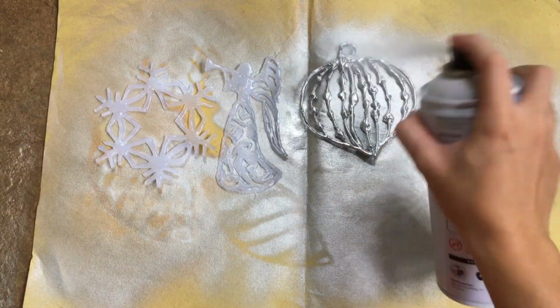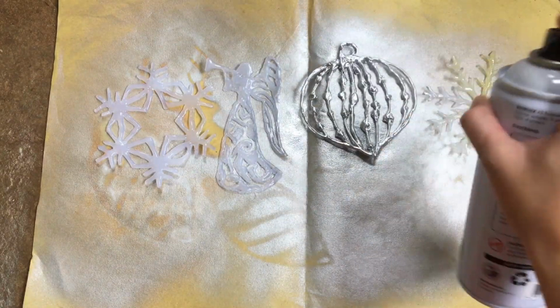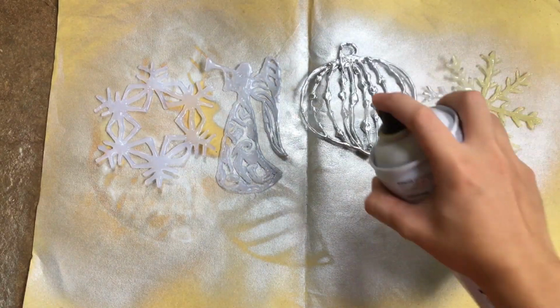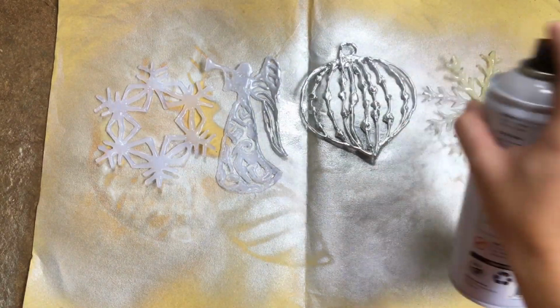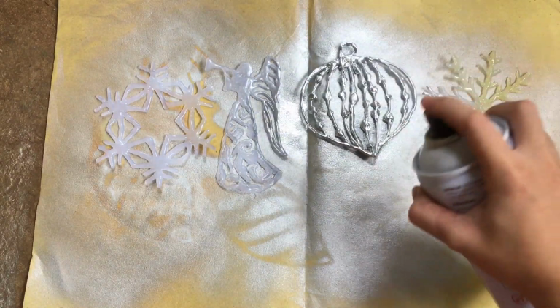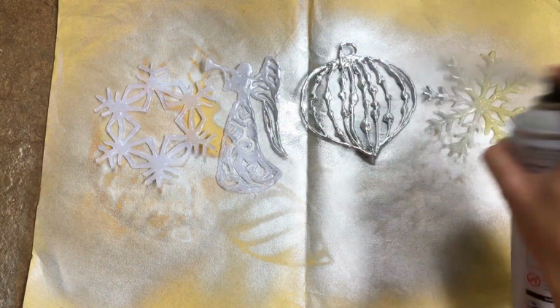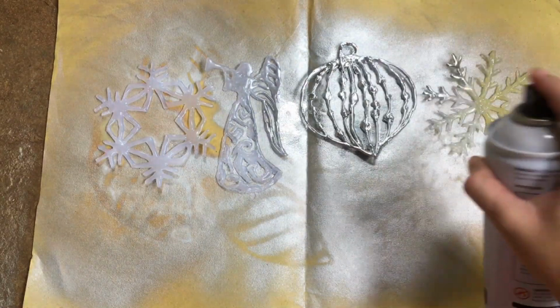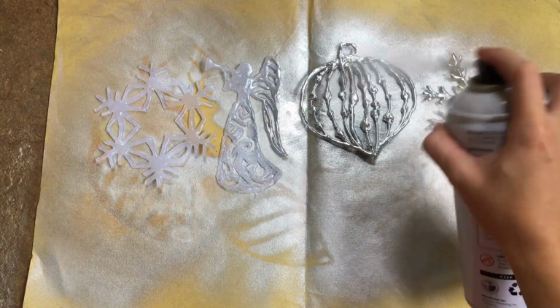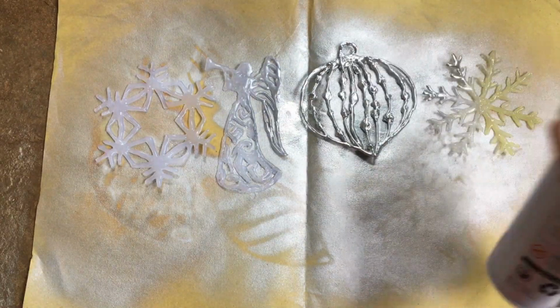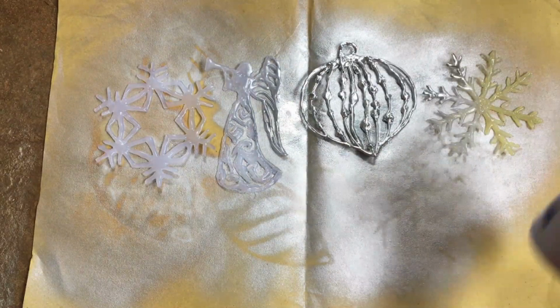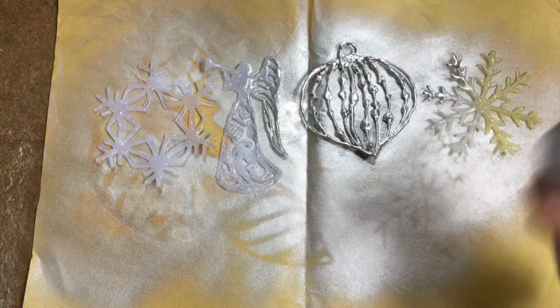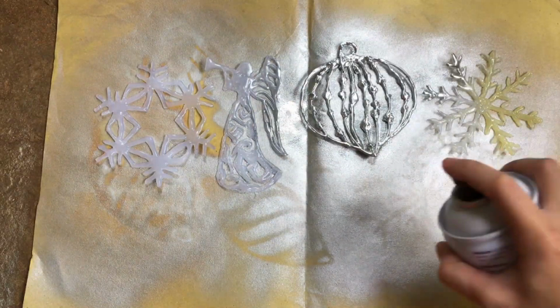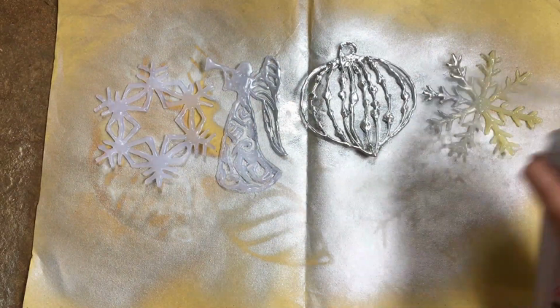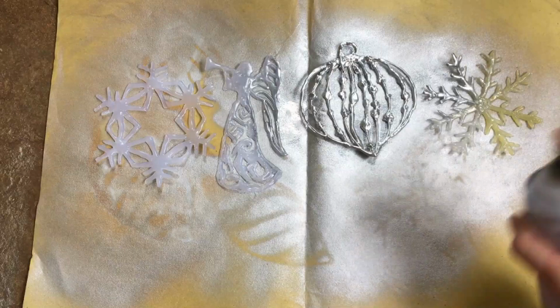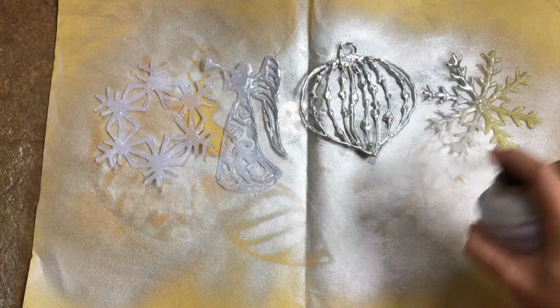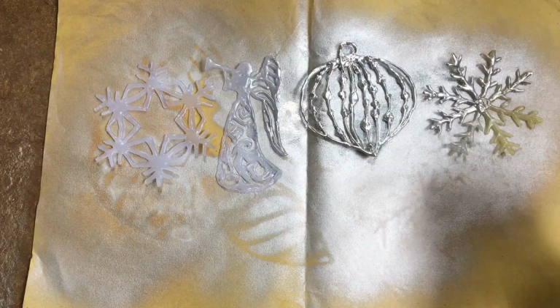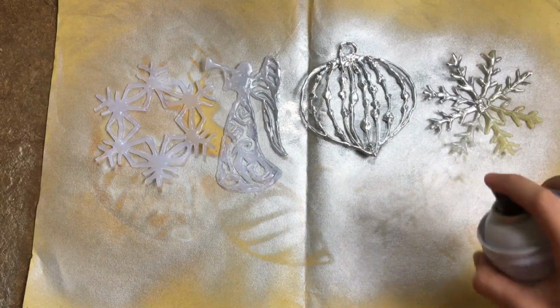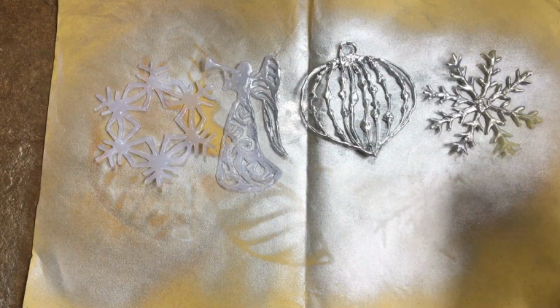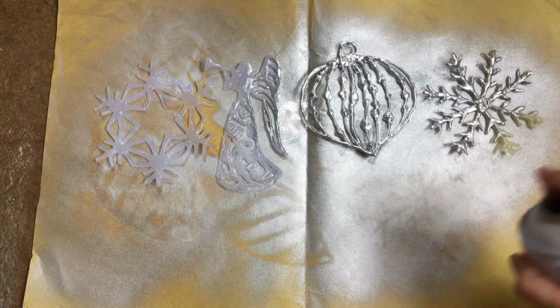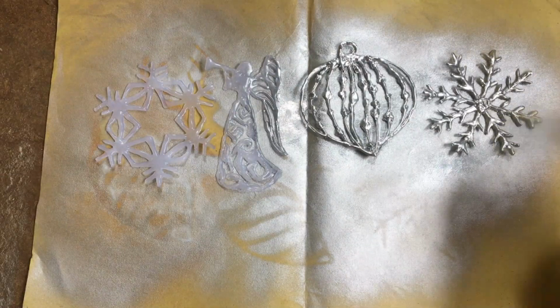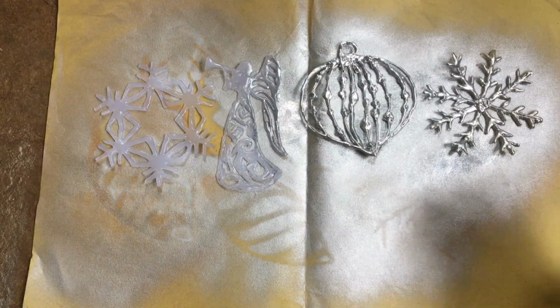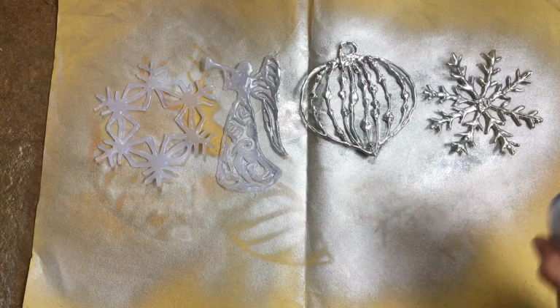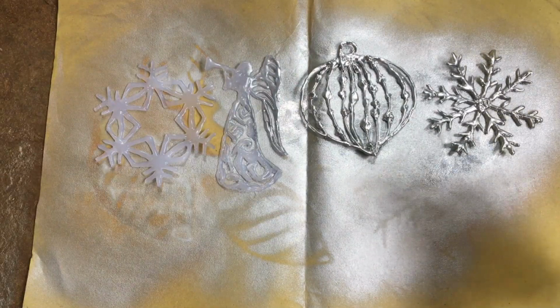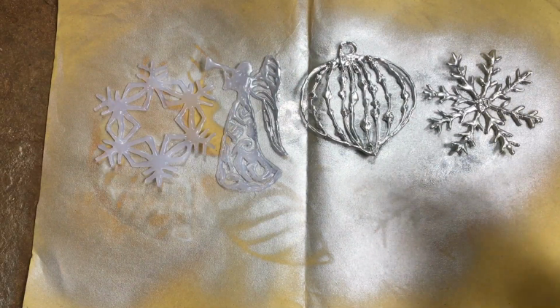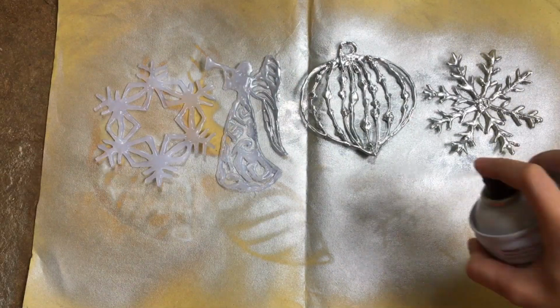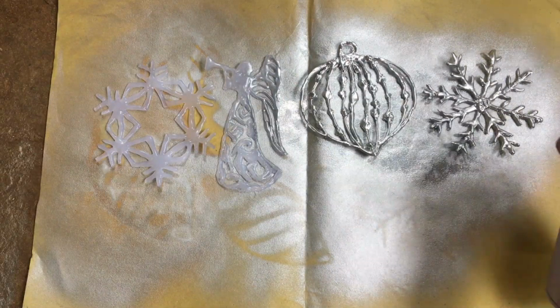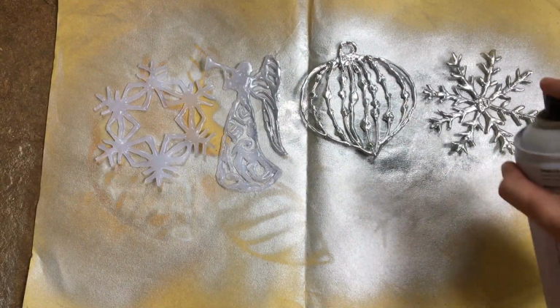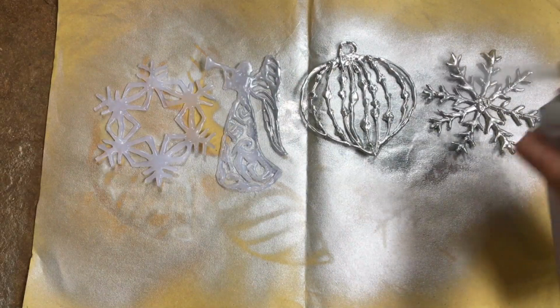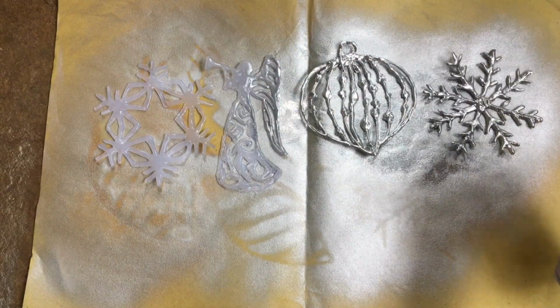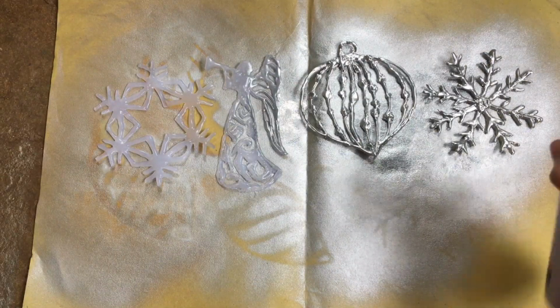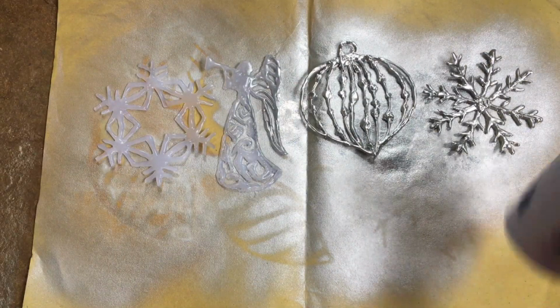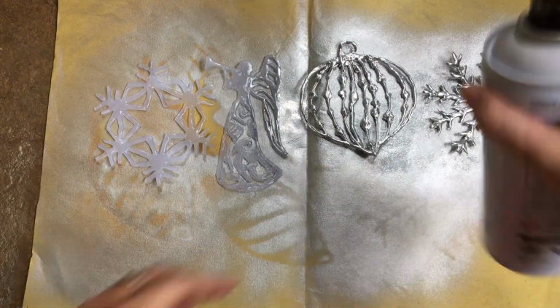I also did different designs. In this case, I did not coat it with white — kasi napagod na ako — because I got tired. But it still turned out okay.